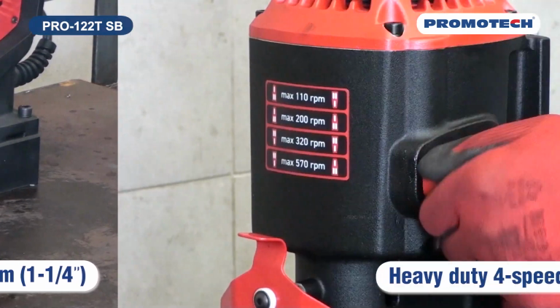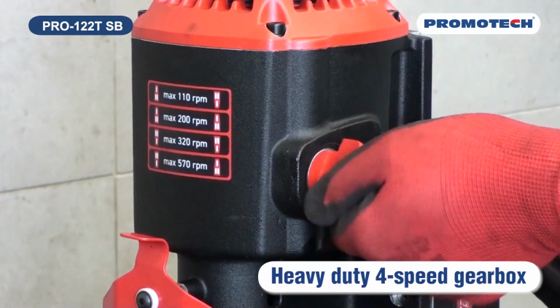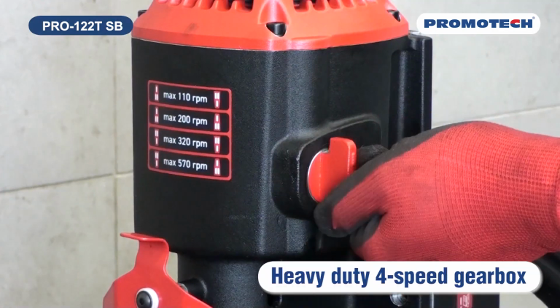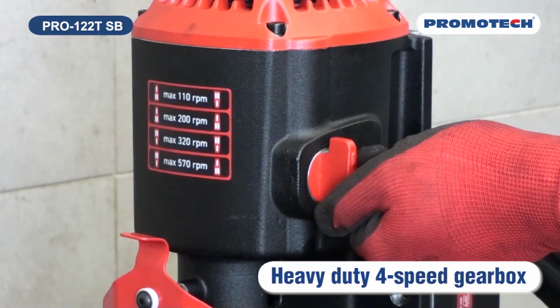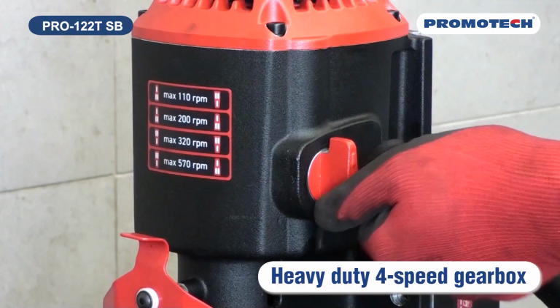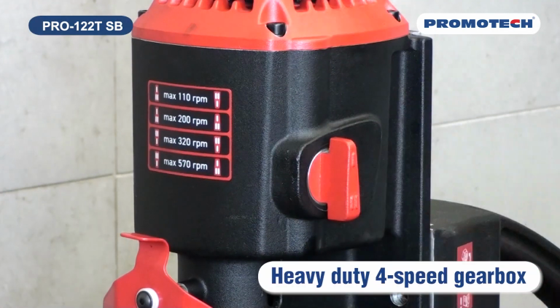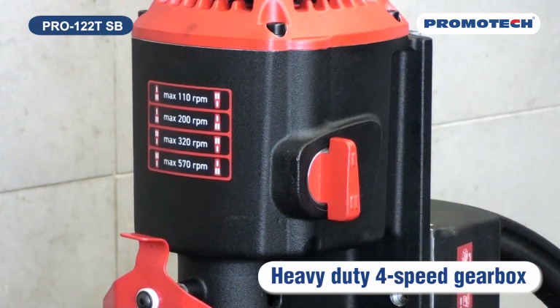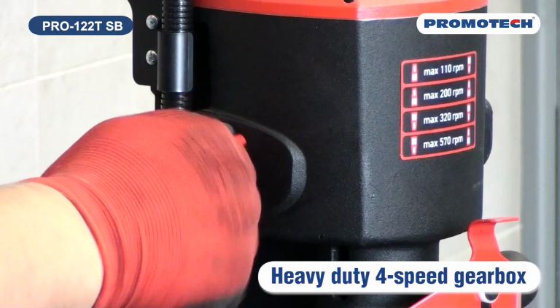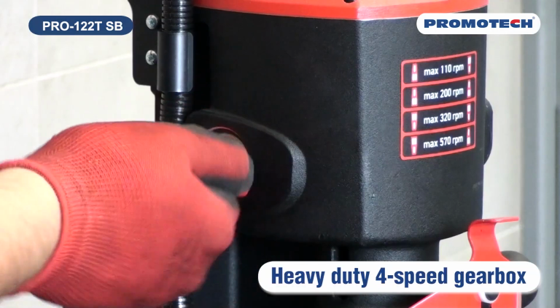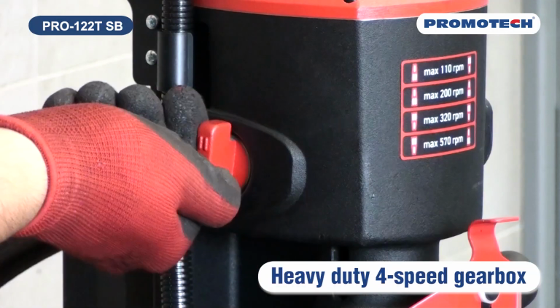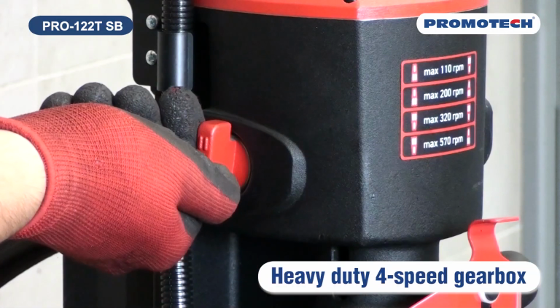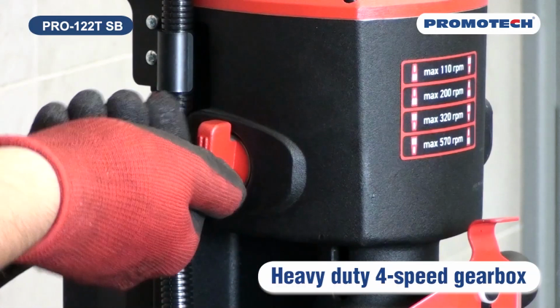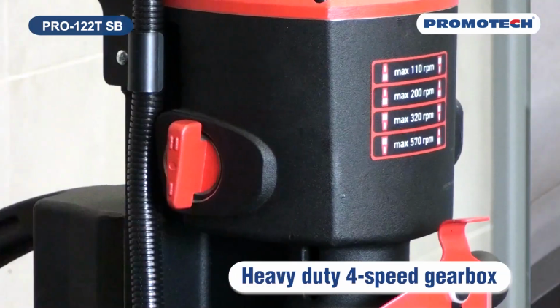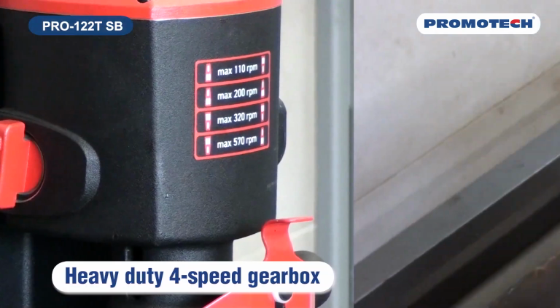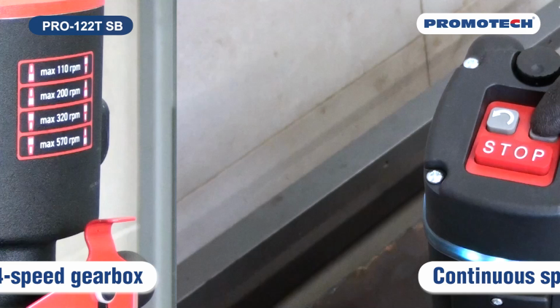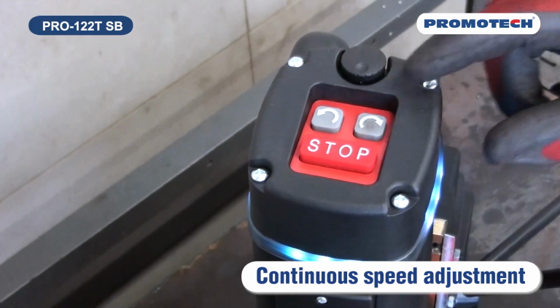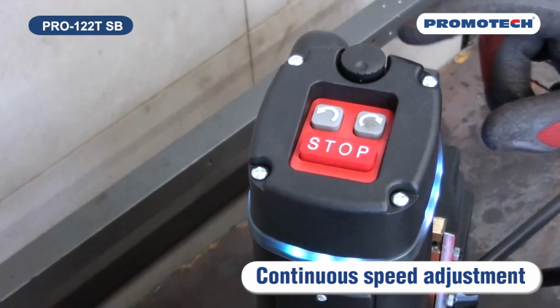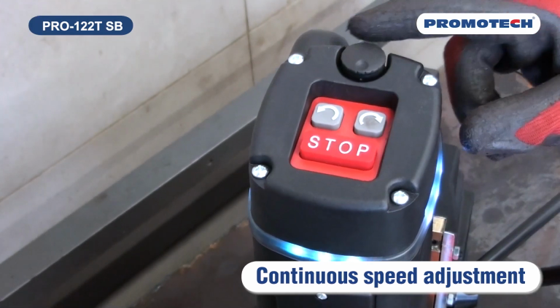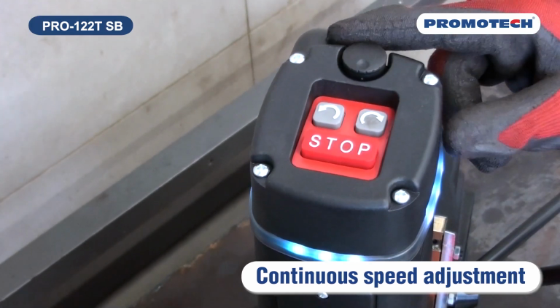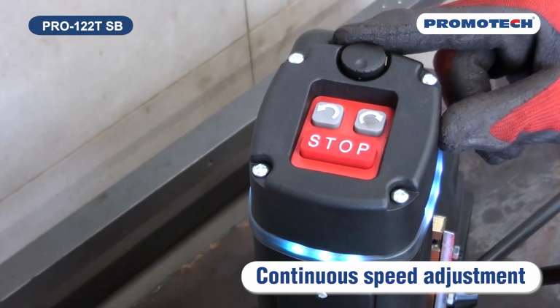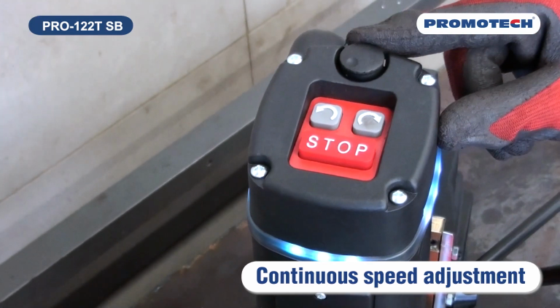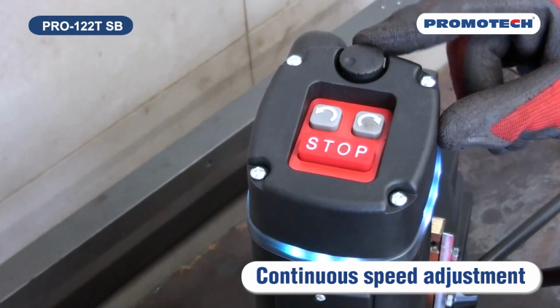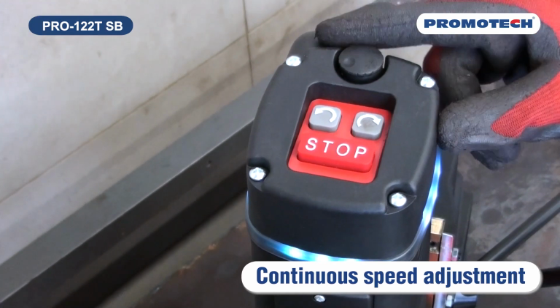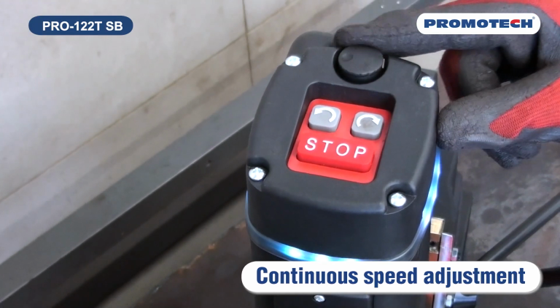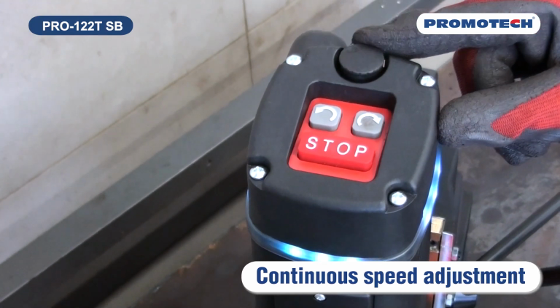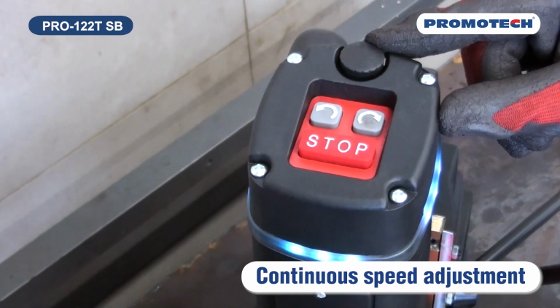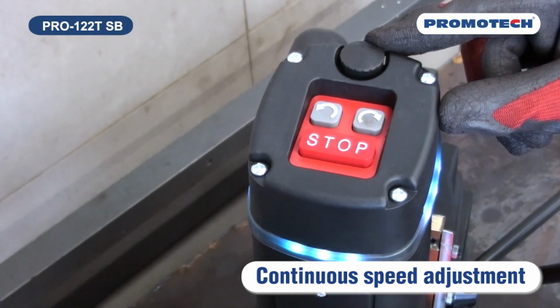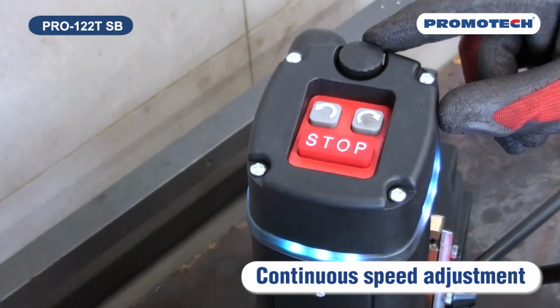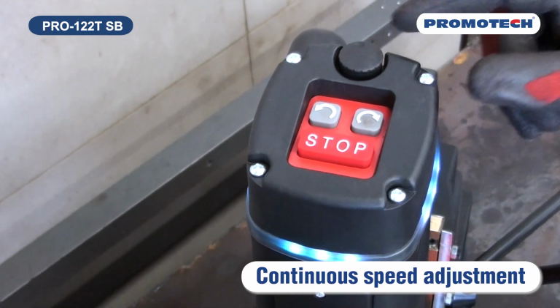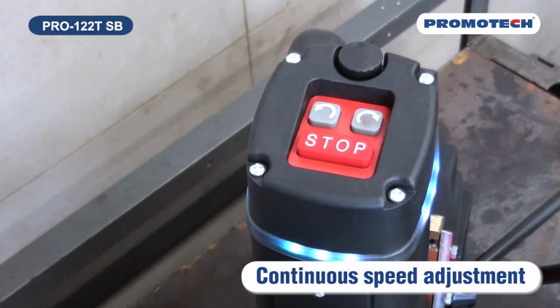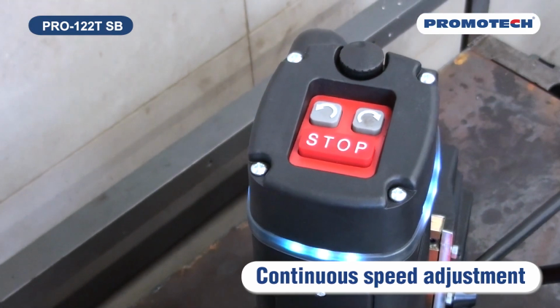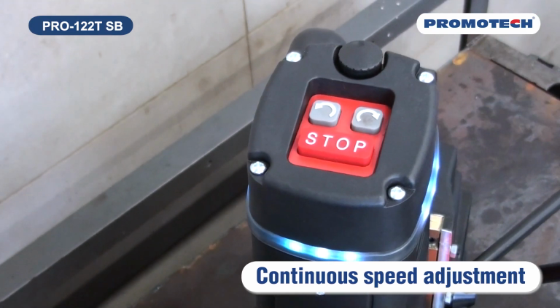Four speed gear and continuous speed adjustment help to set the optimal speed depending on diameter, material grade, and tool quality in use.